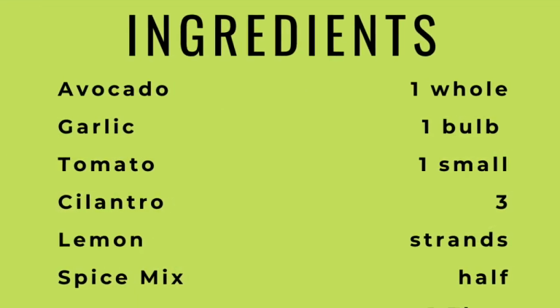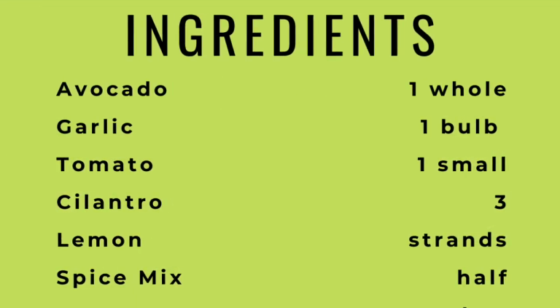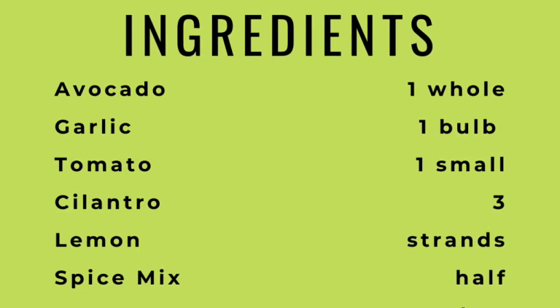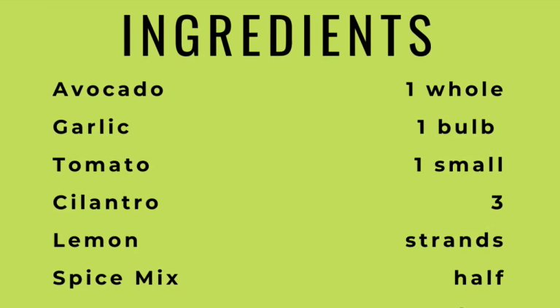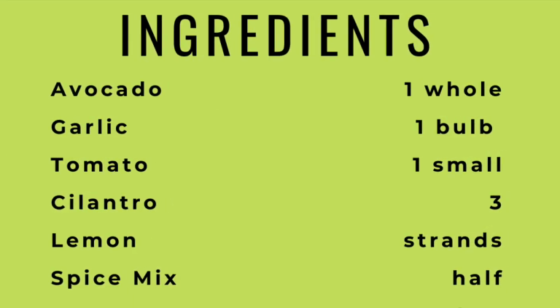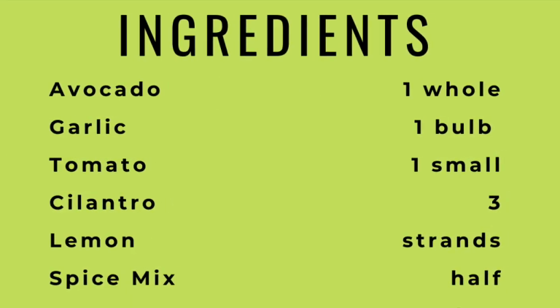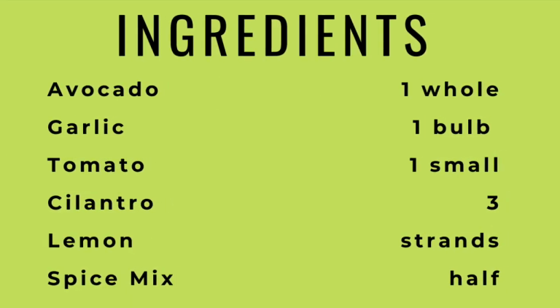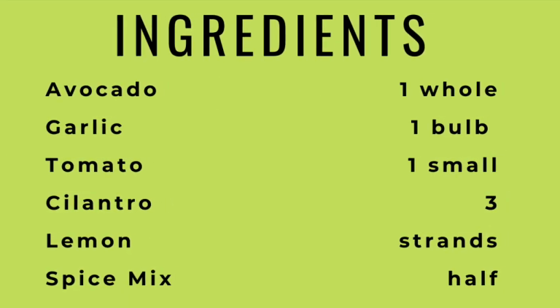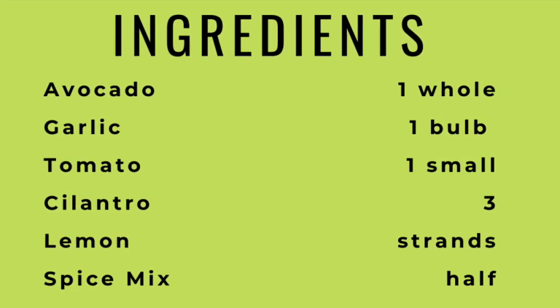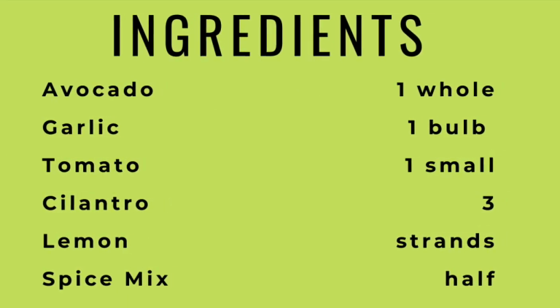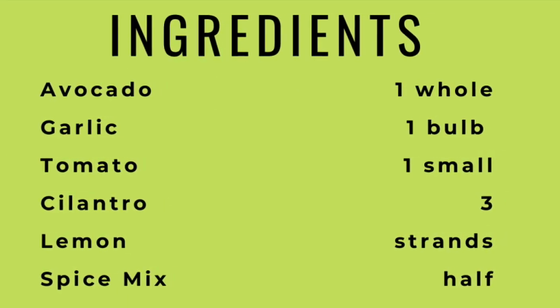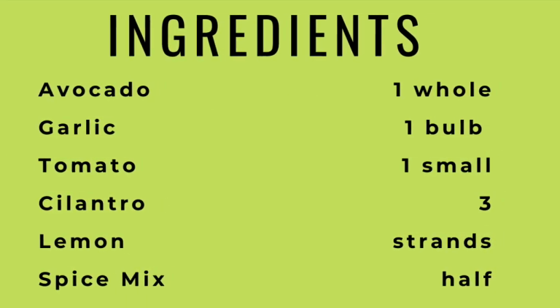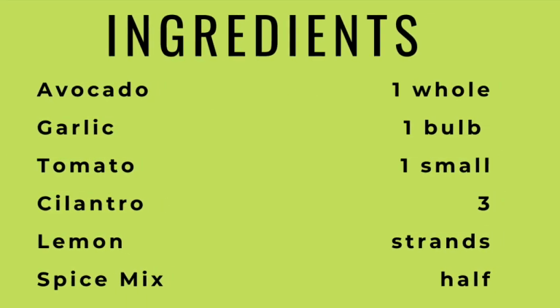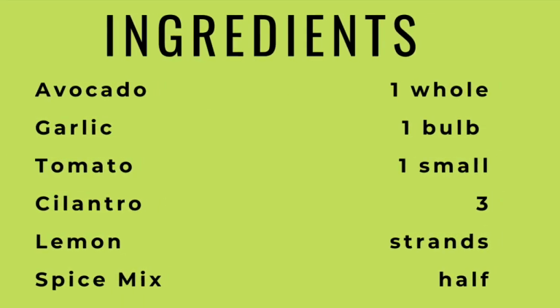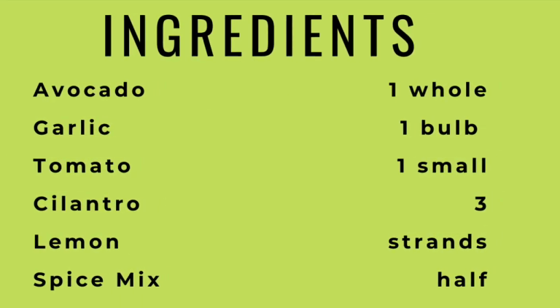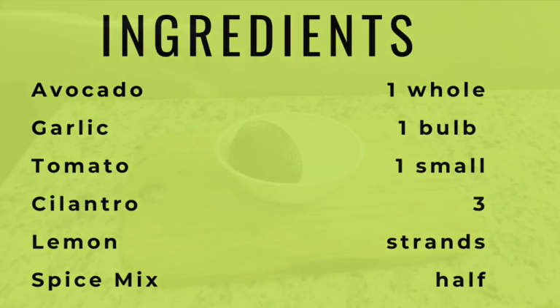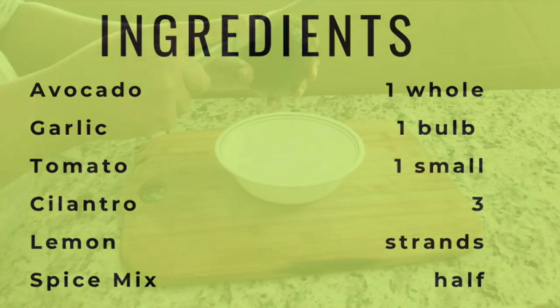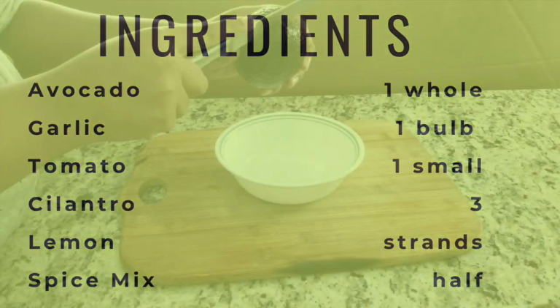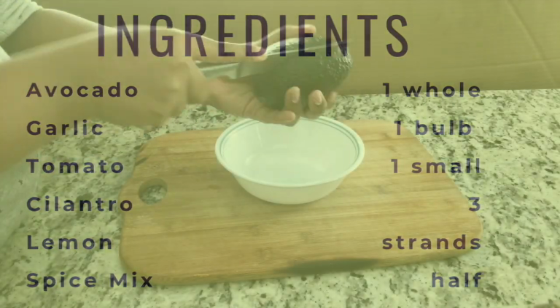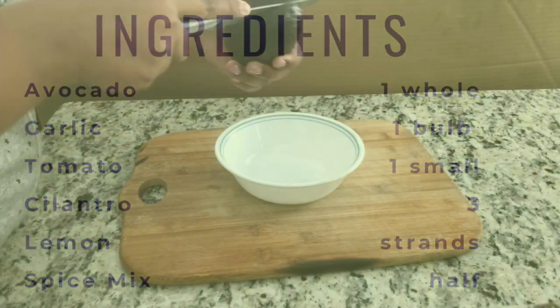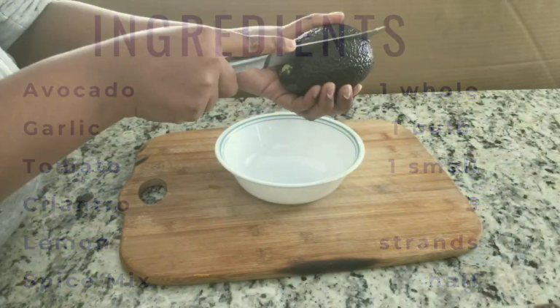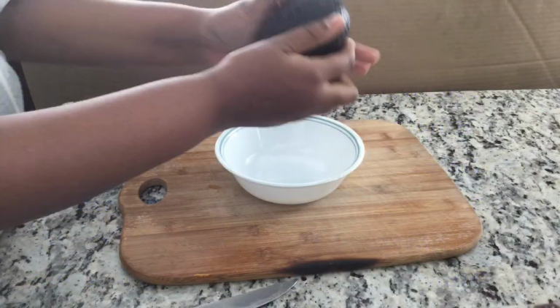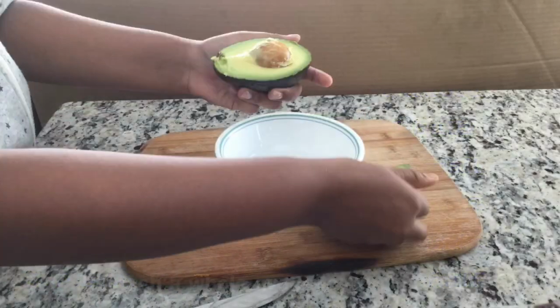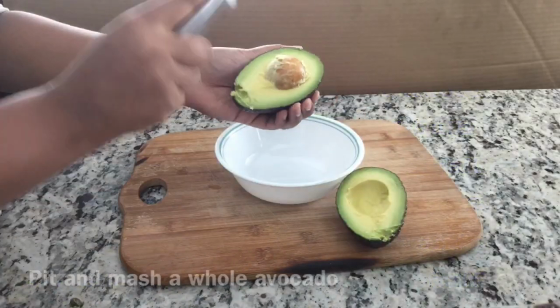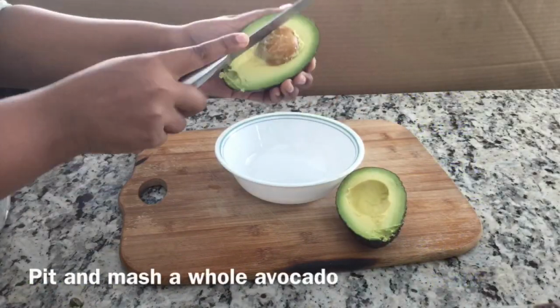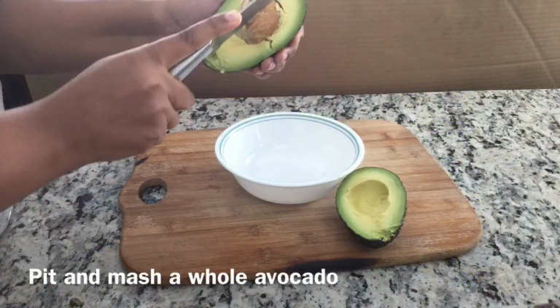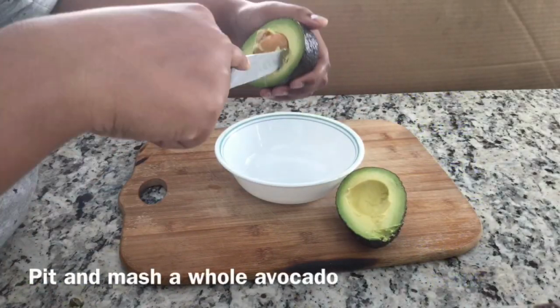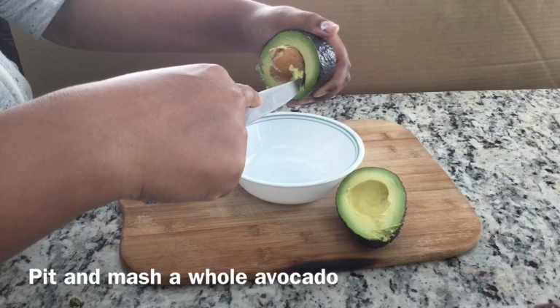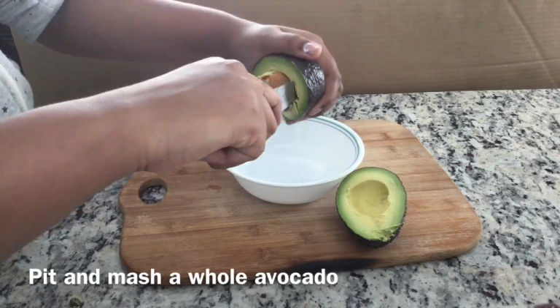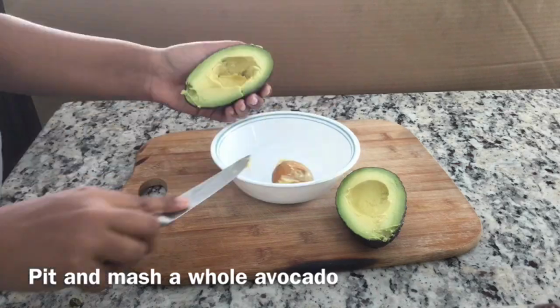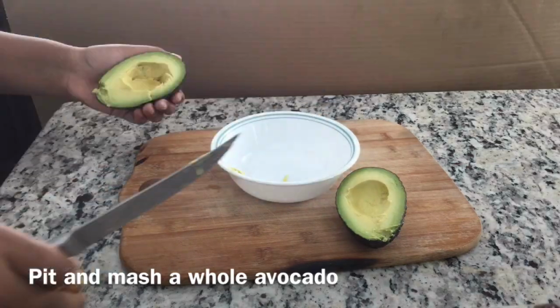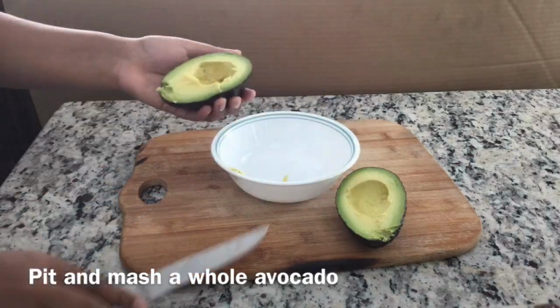The ingredients are an avocado, some garlic, tomato, cilantro, lemon, and spice mix.